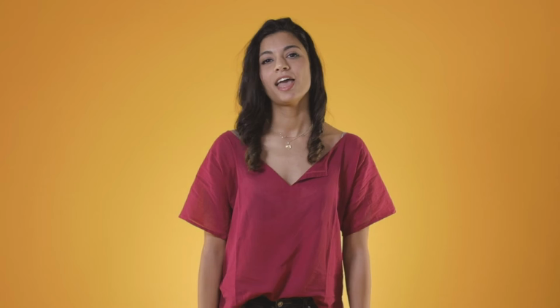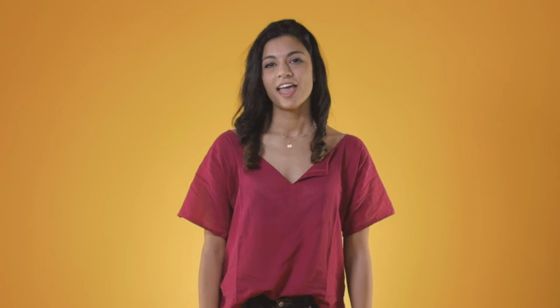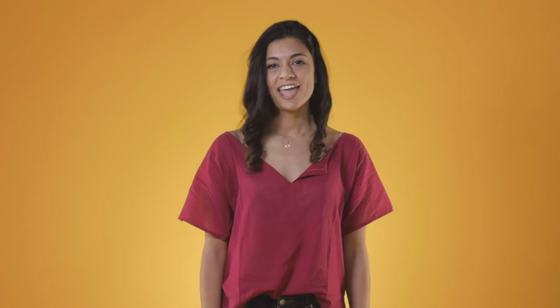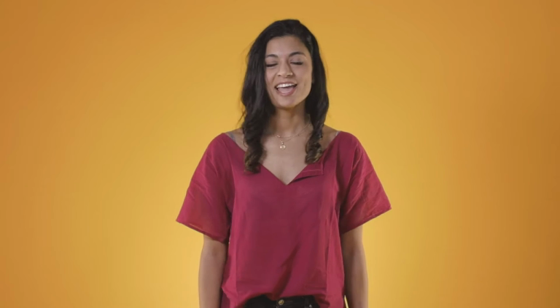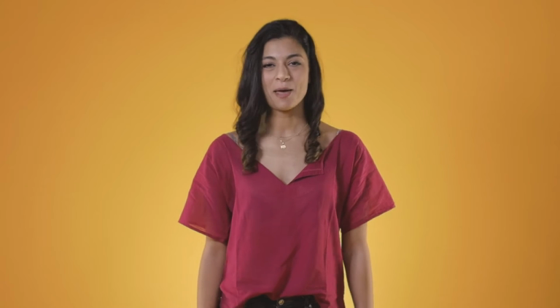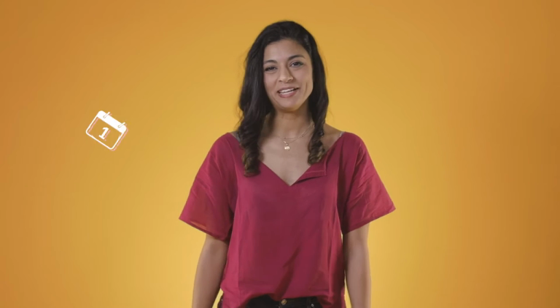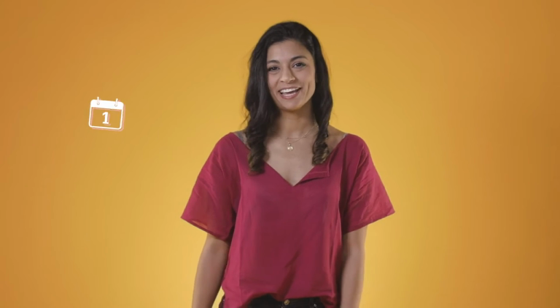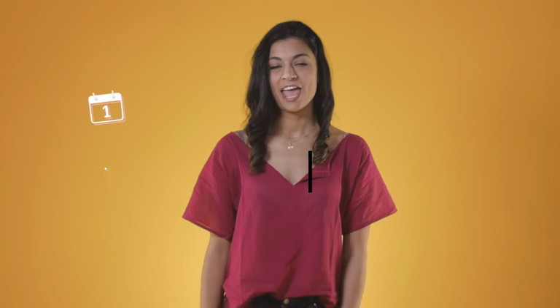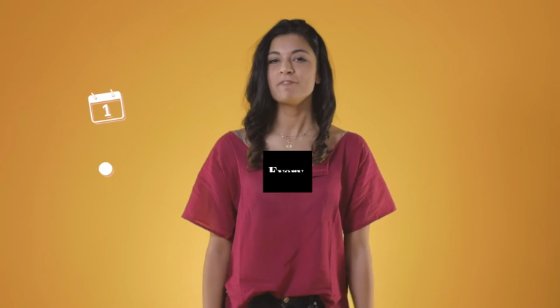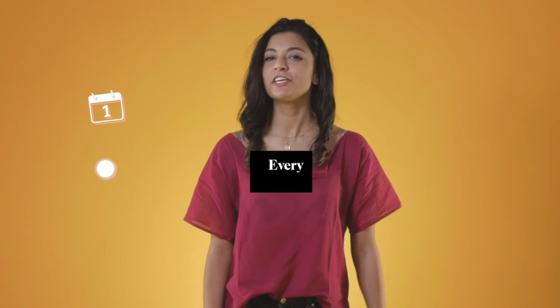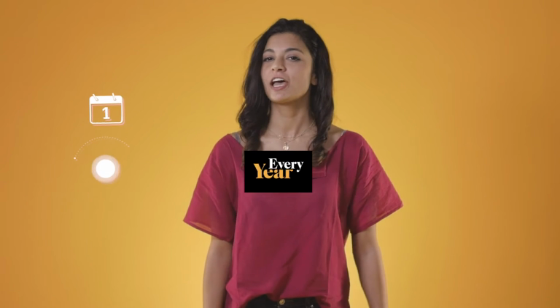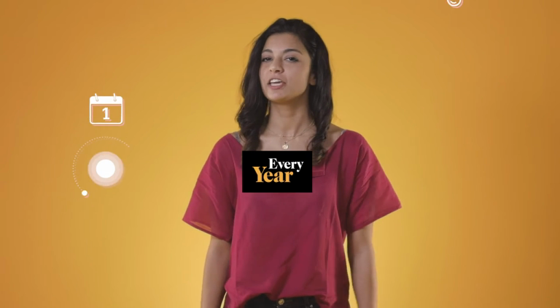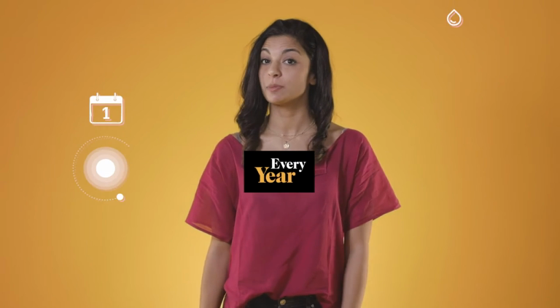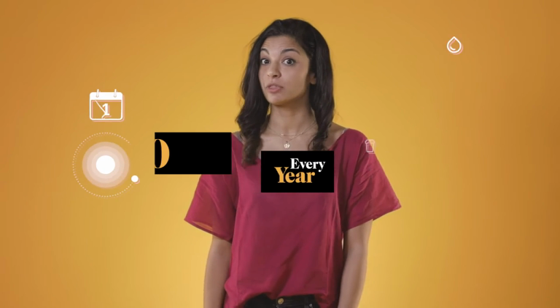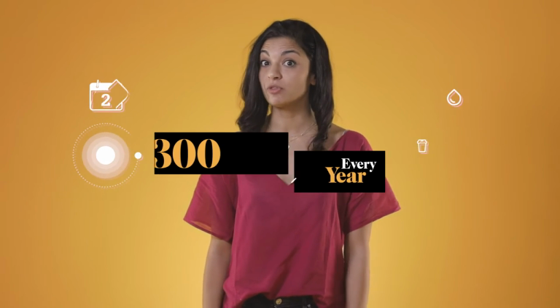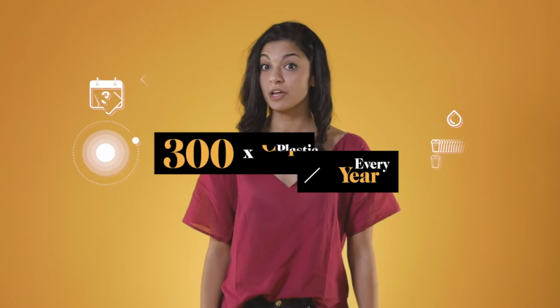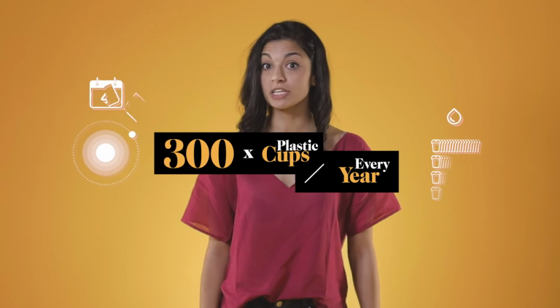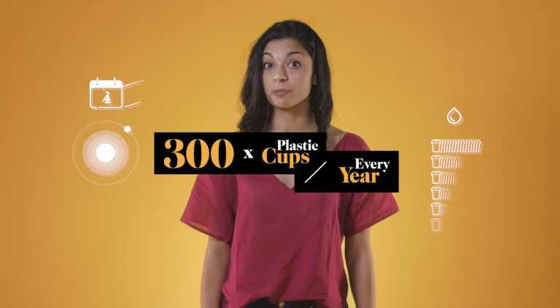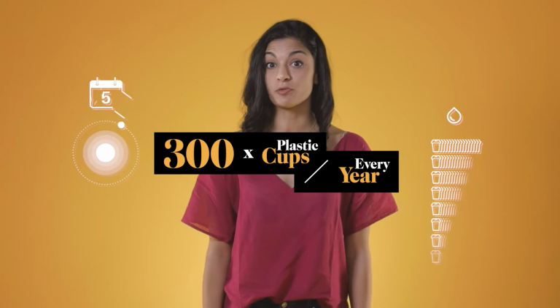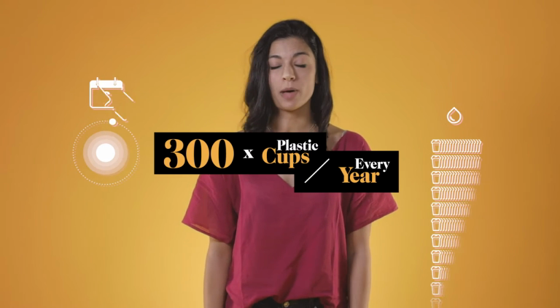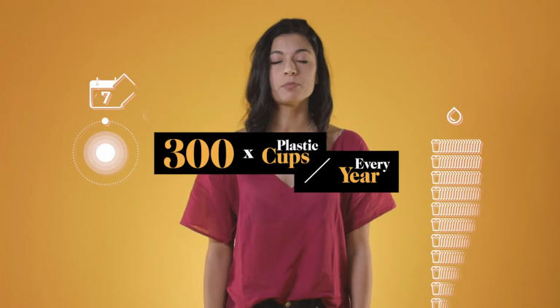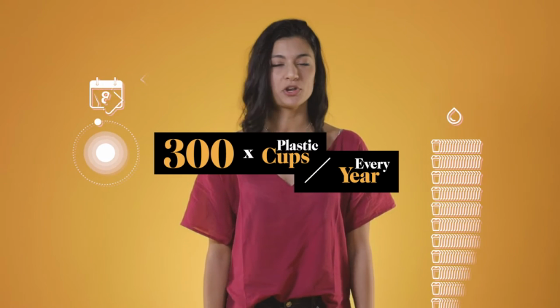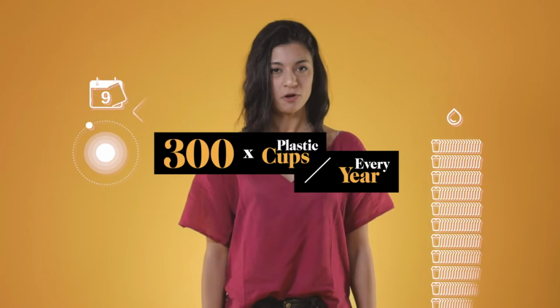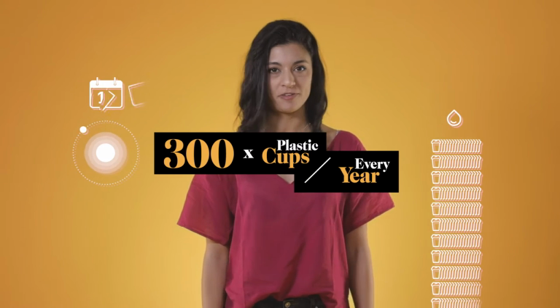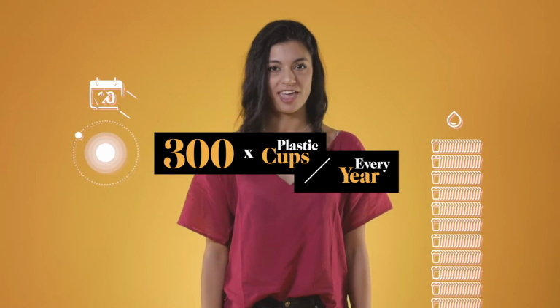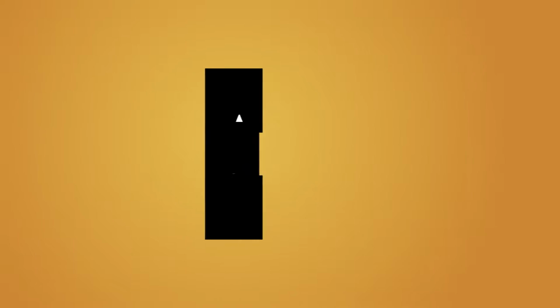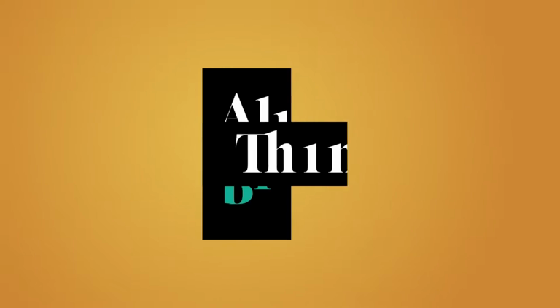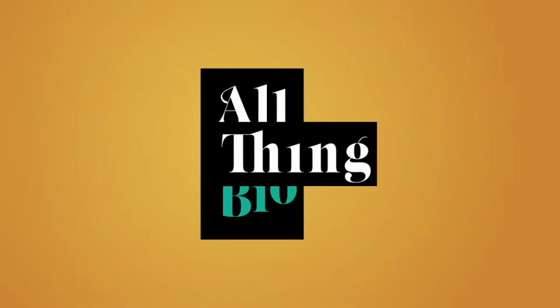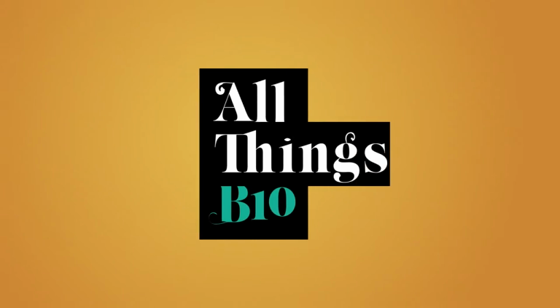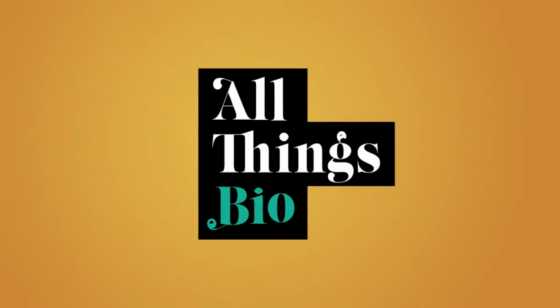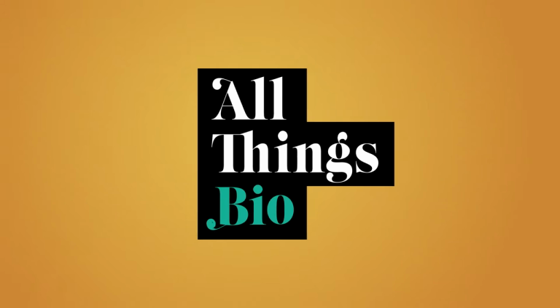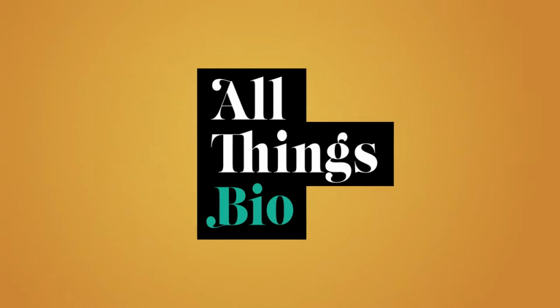Hey, I'm Bilge. Every year I use about 300 cups for my morning coffee, and this is All Things Bio.